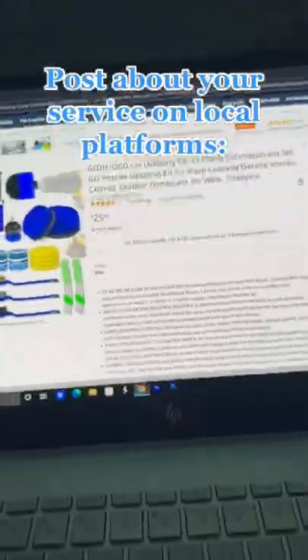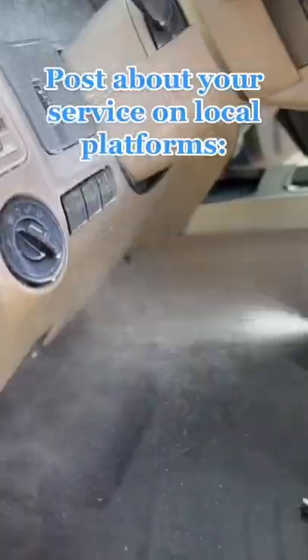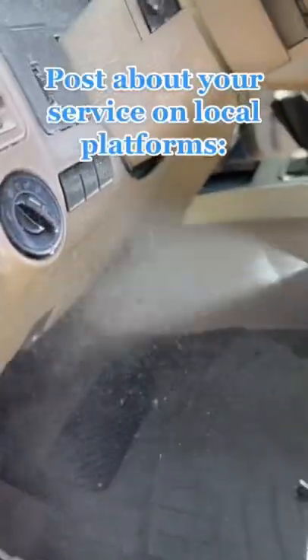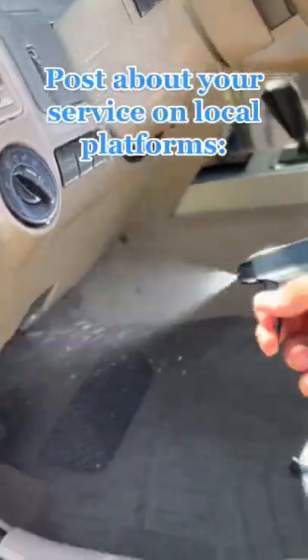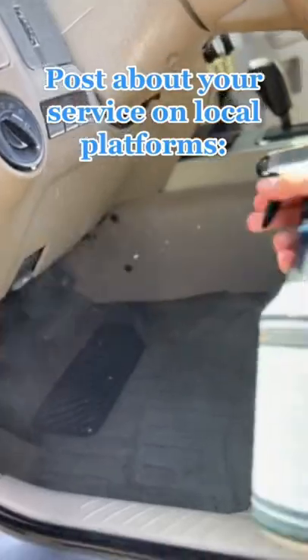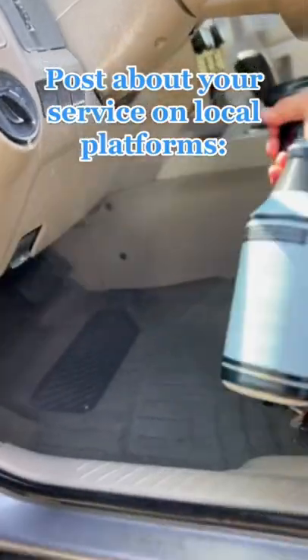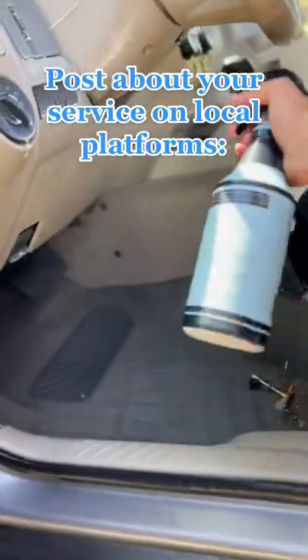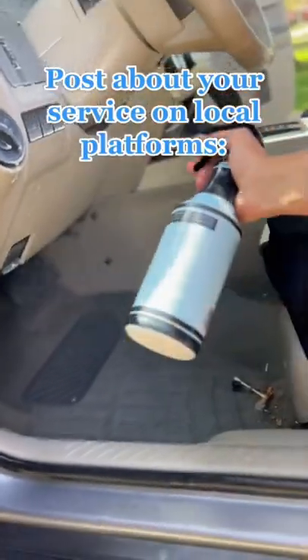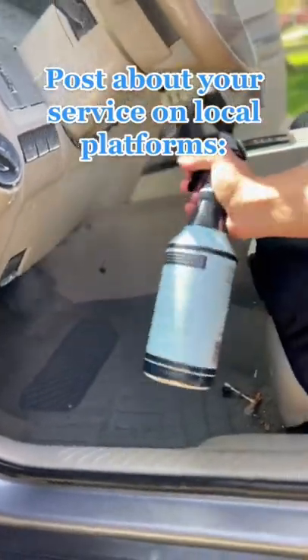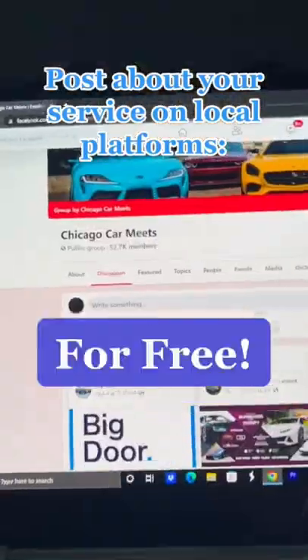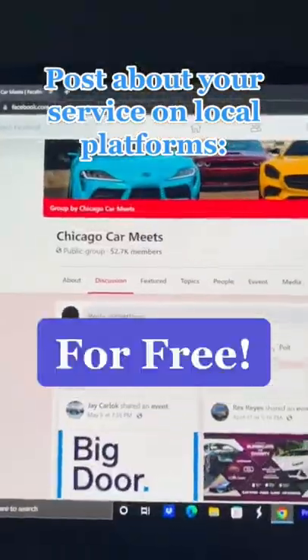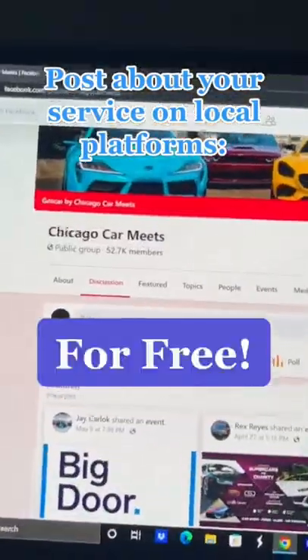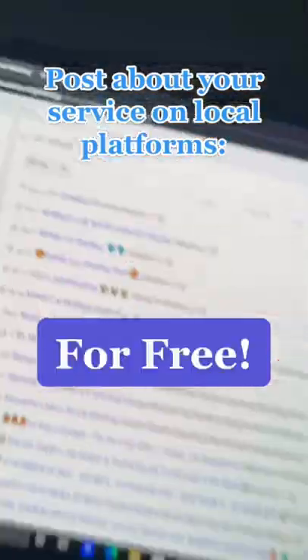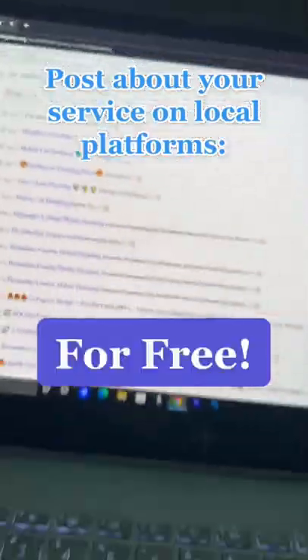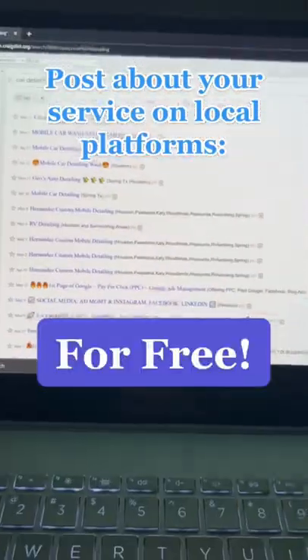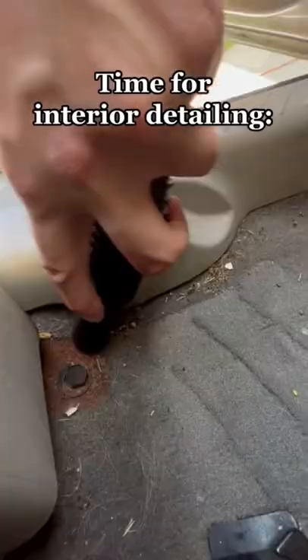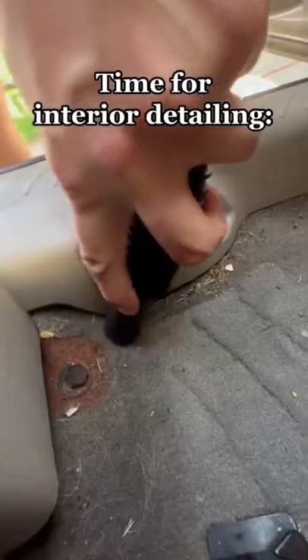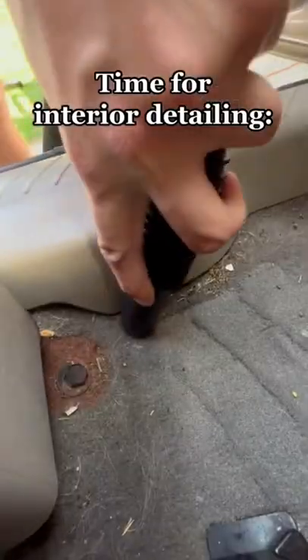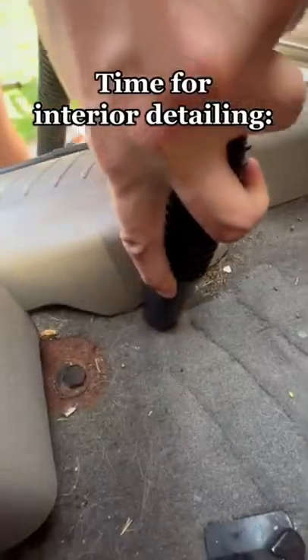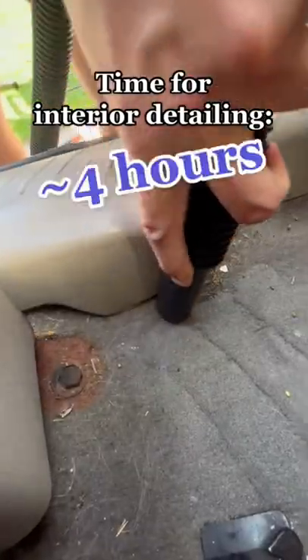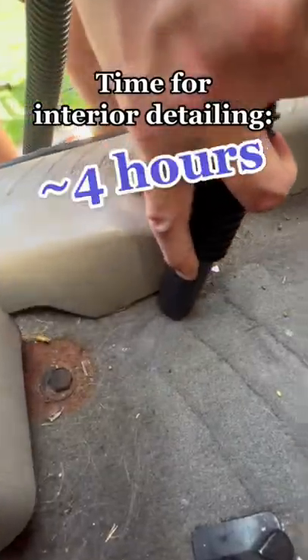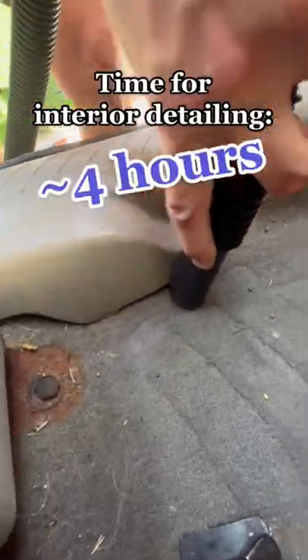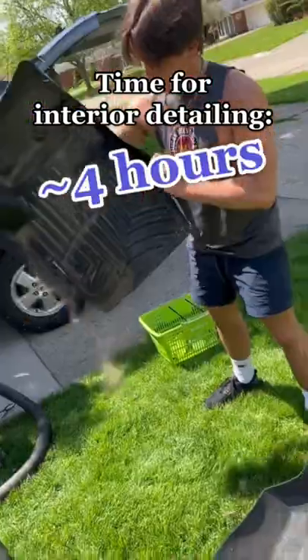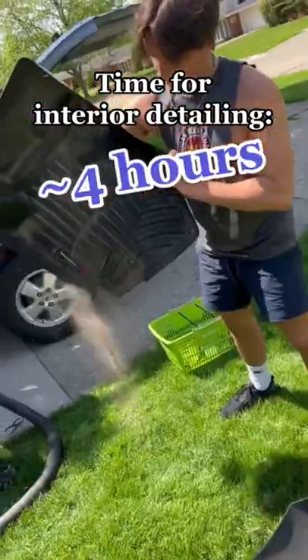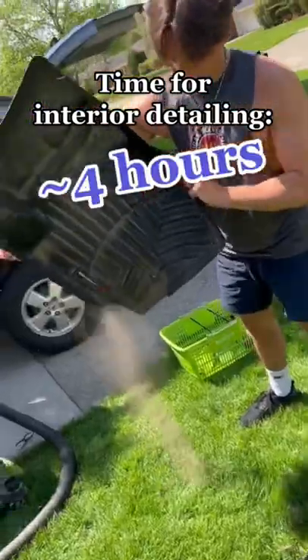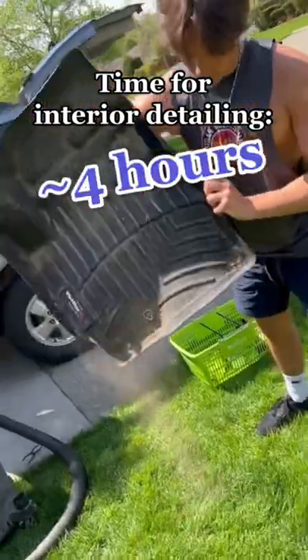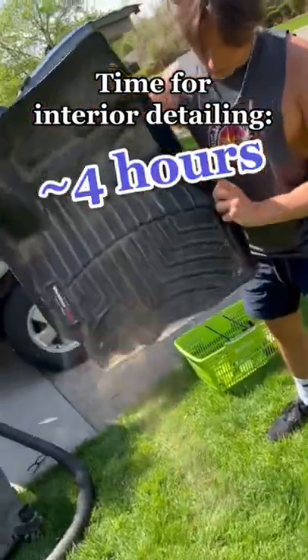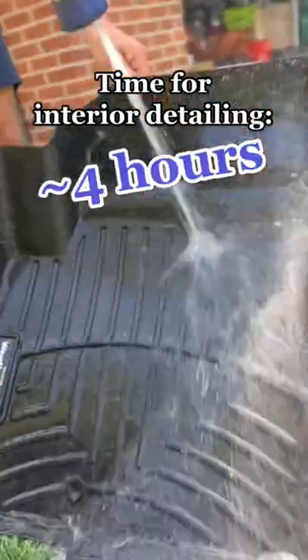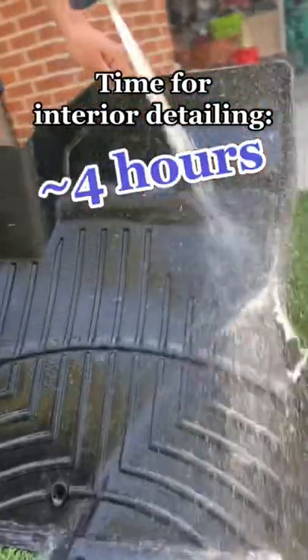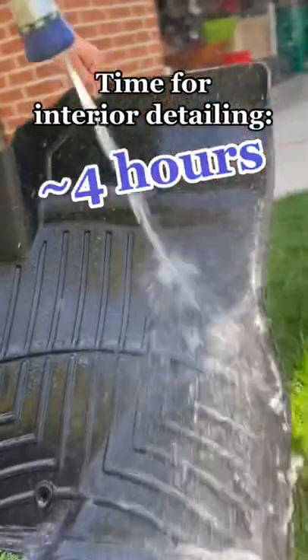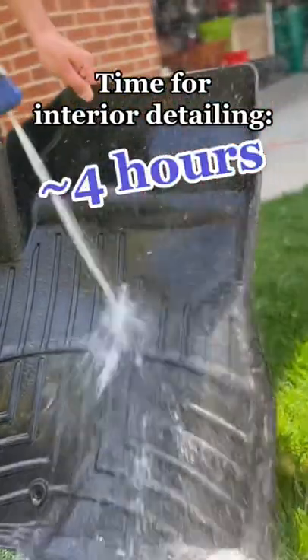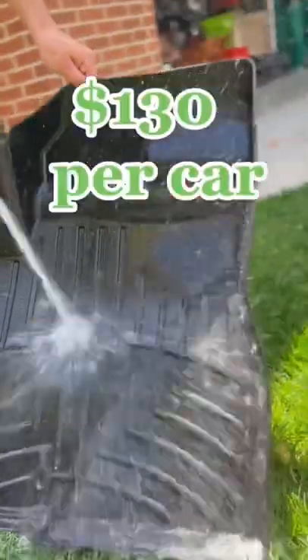Then we posted about our service within Facebook groups and on Craigslist. It ended up taking us about 4 hours to clean and detail the interior of each car.